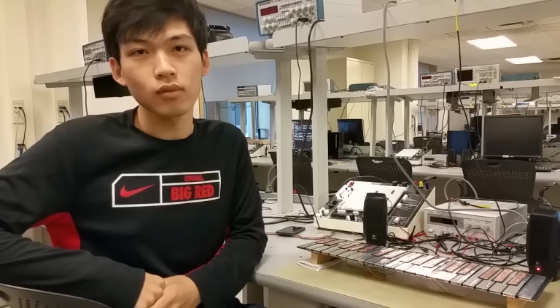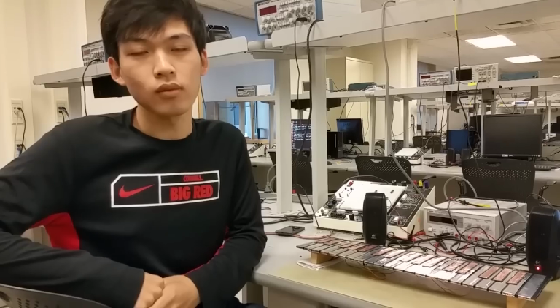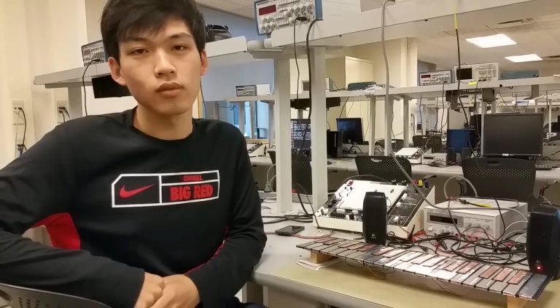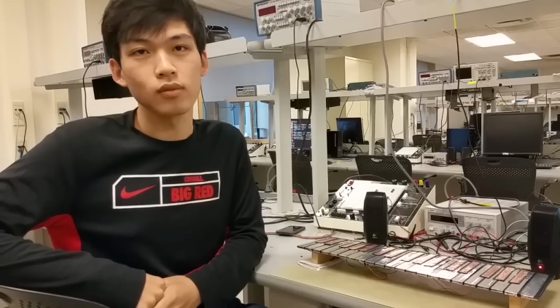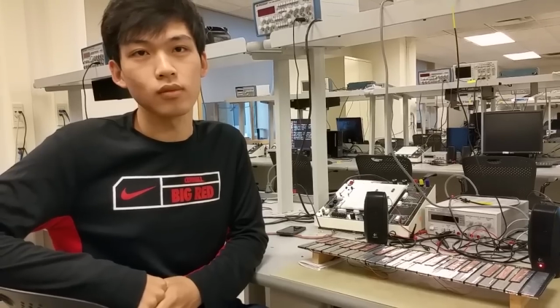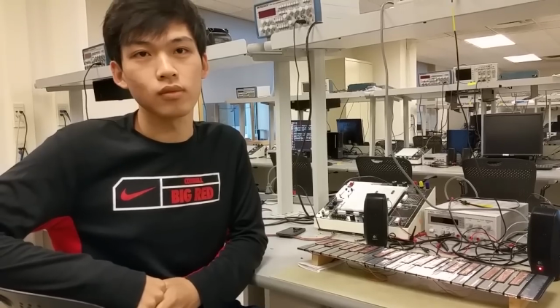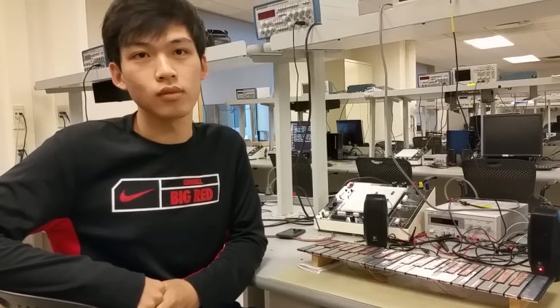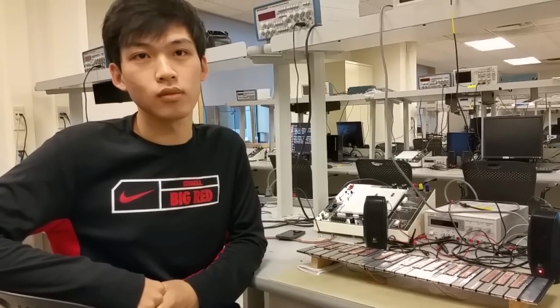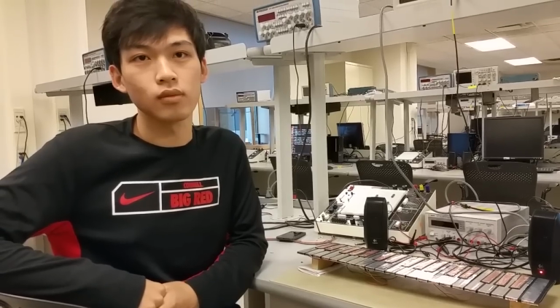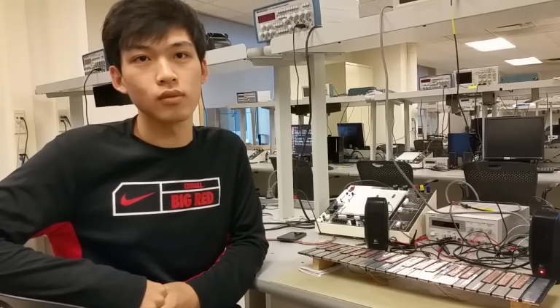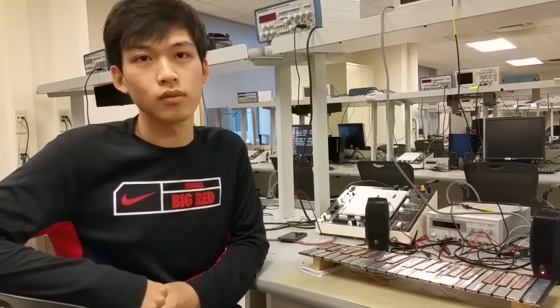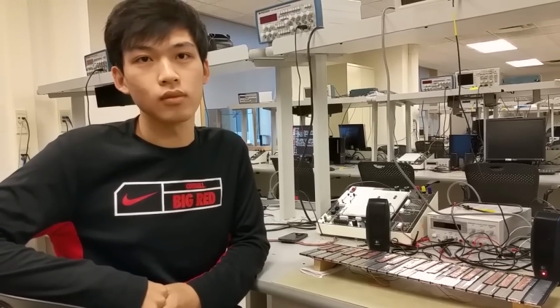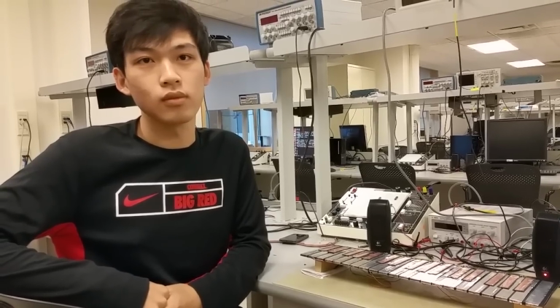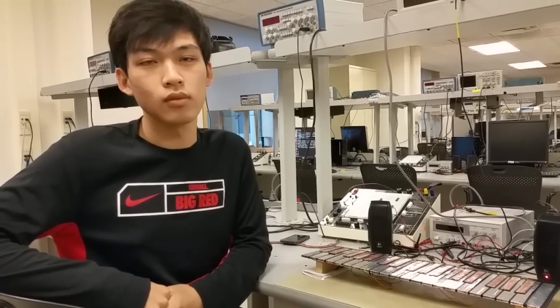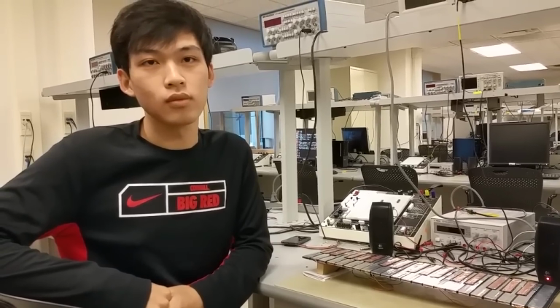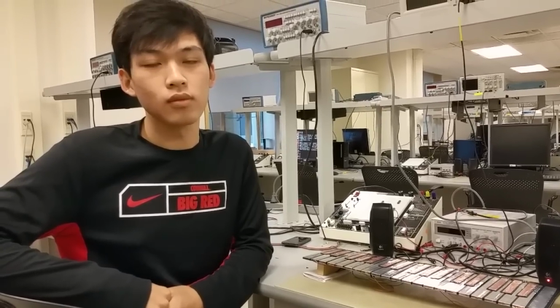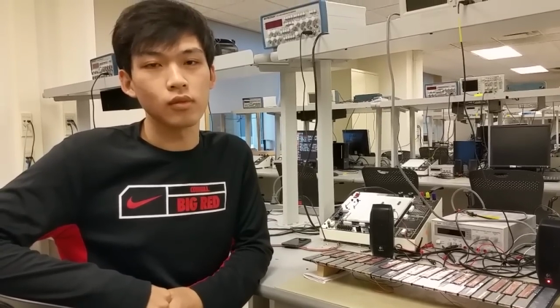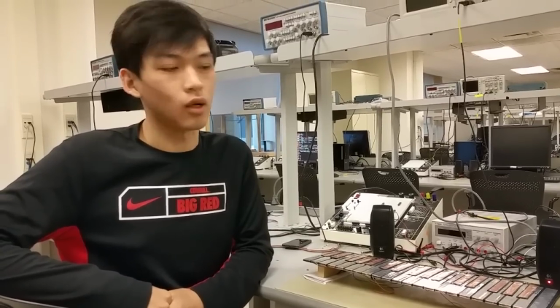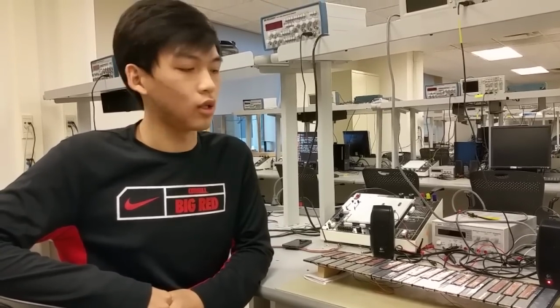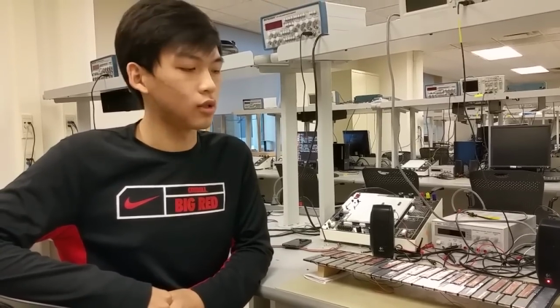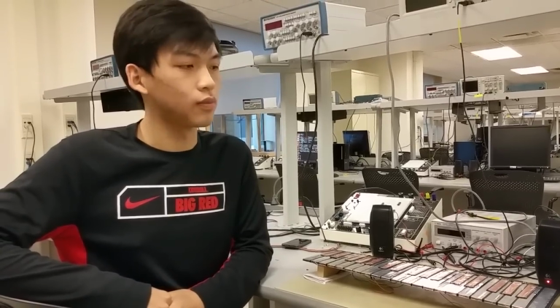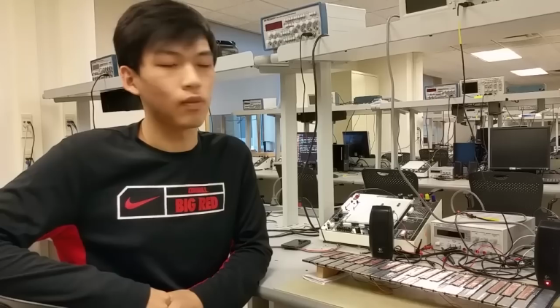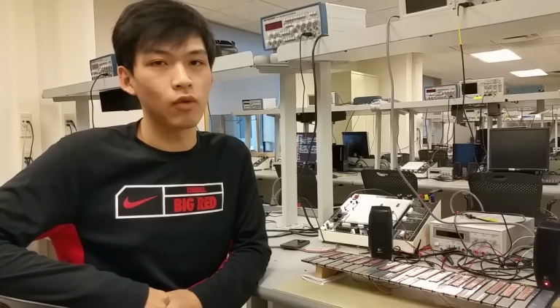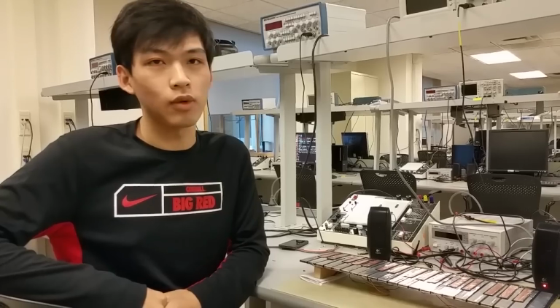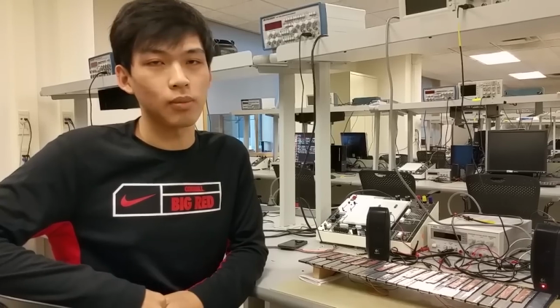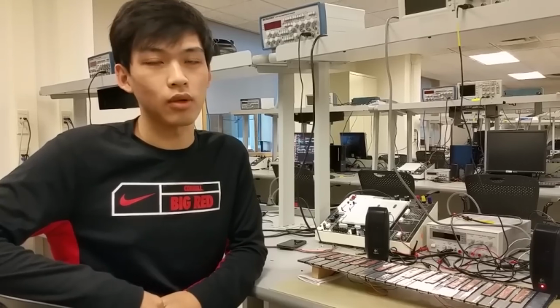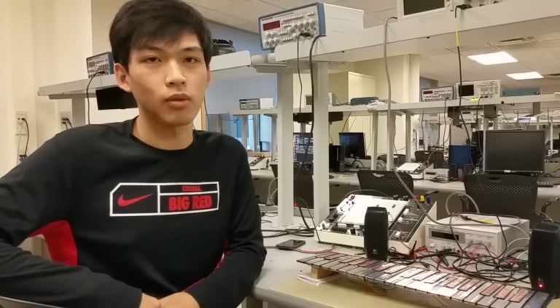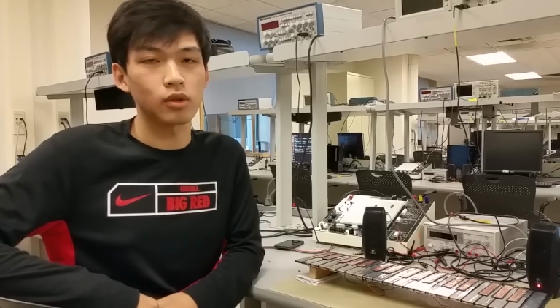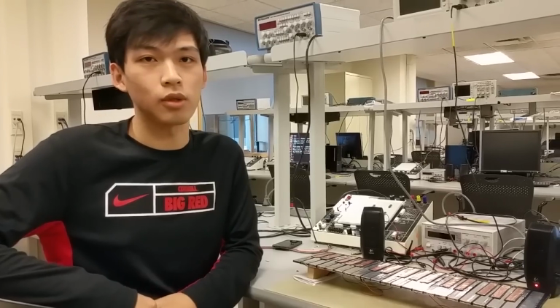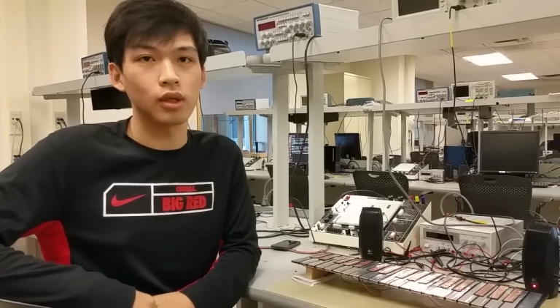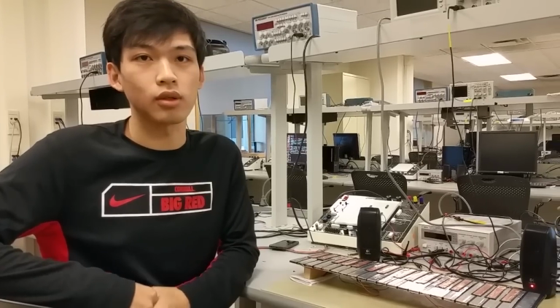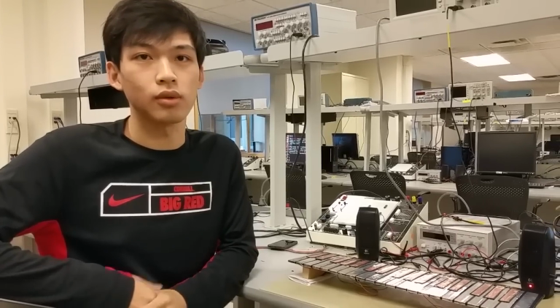You built a keyboard? Yes, we built a piano keyboard simulator.